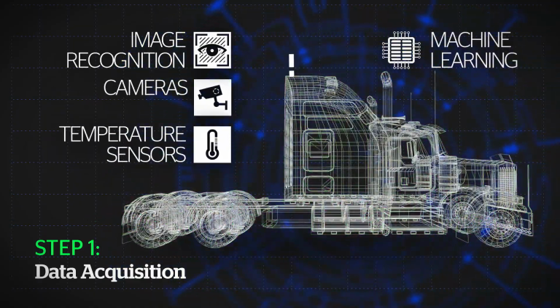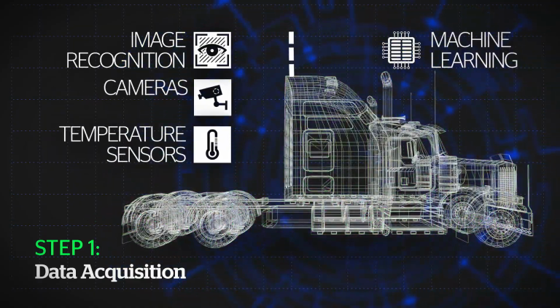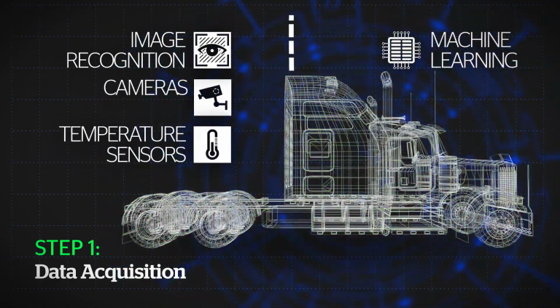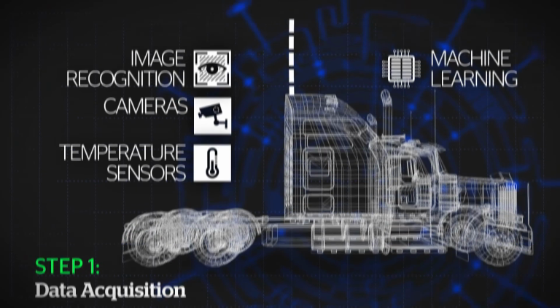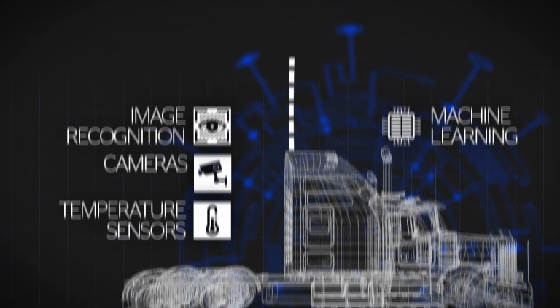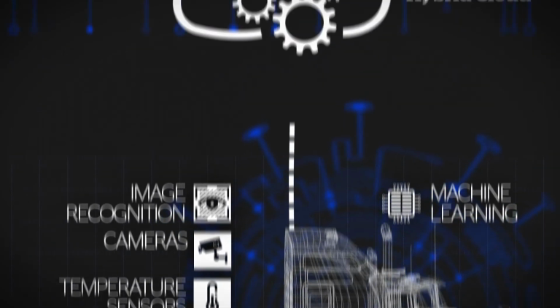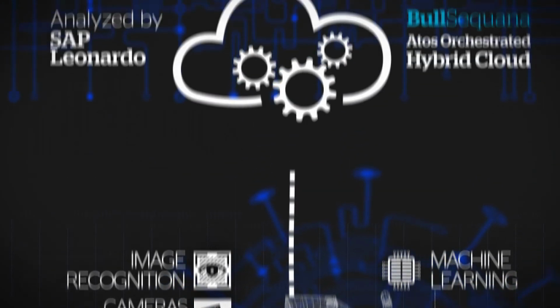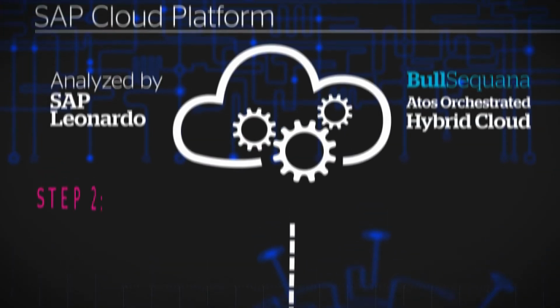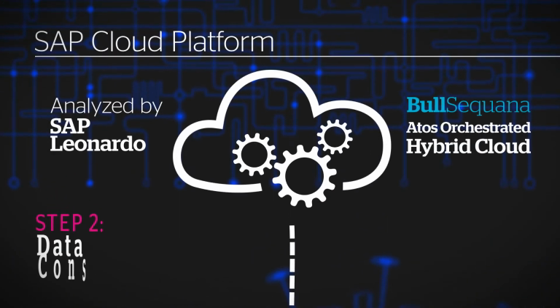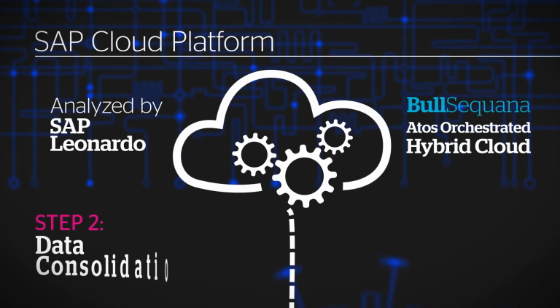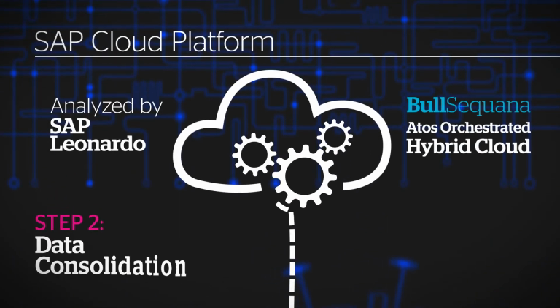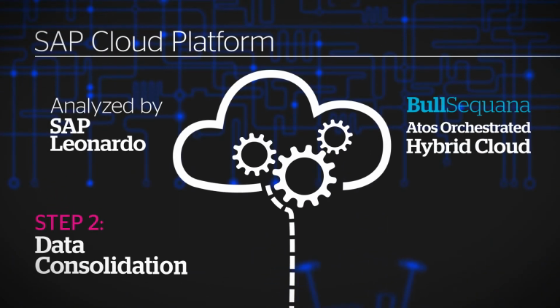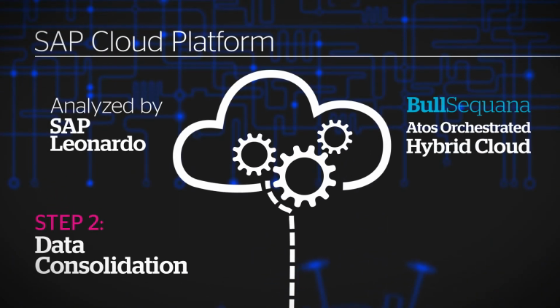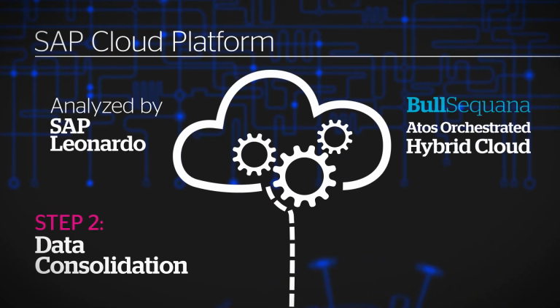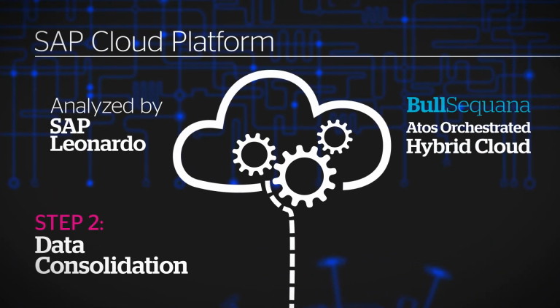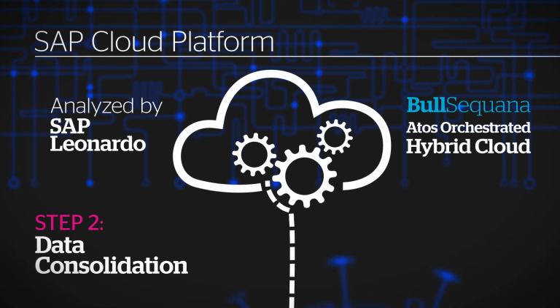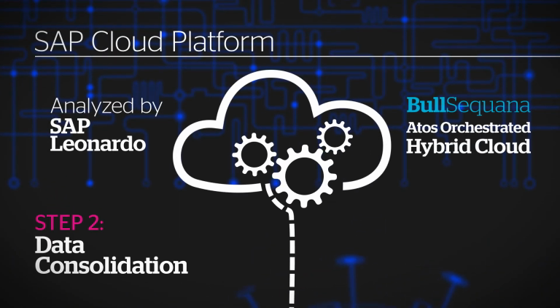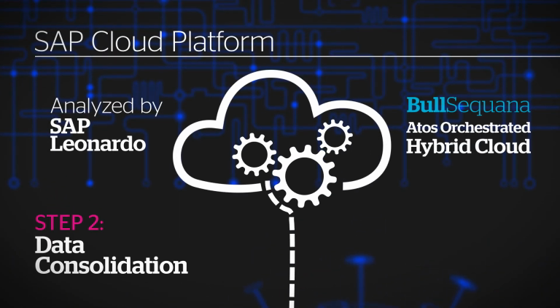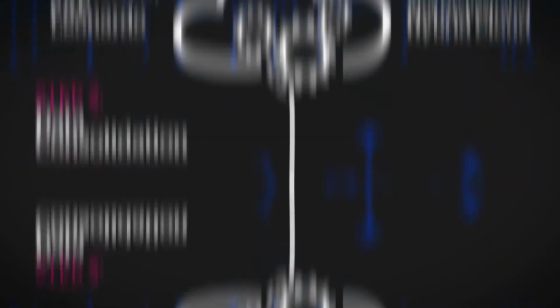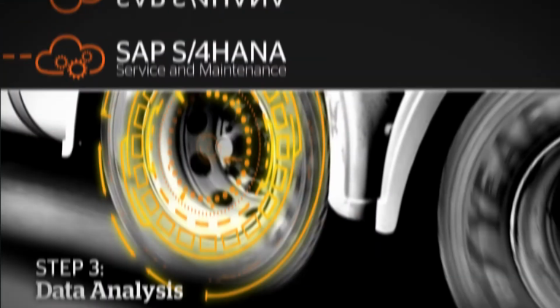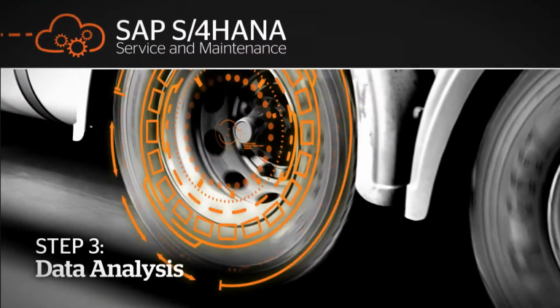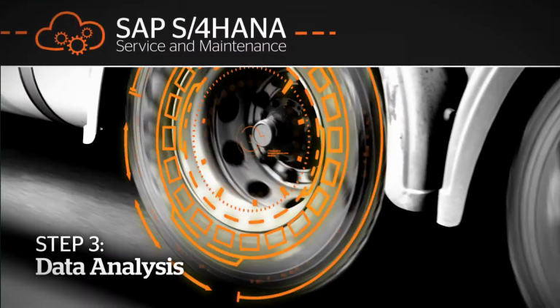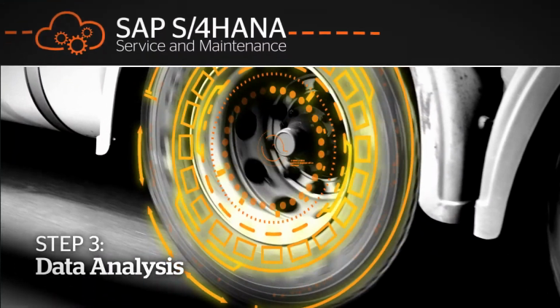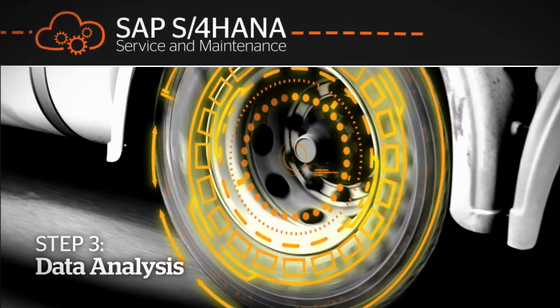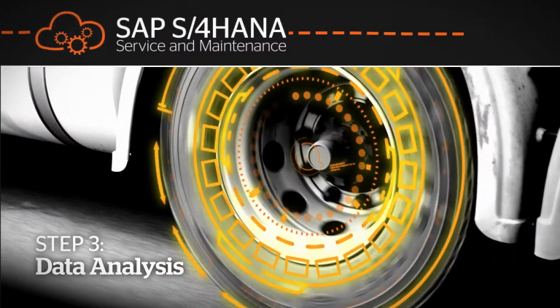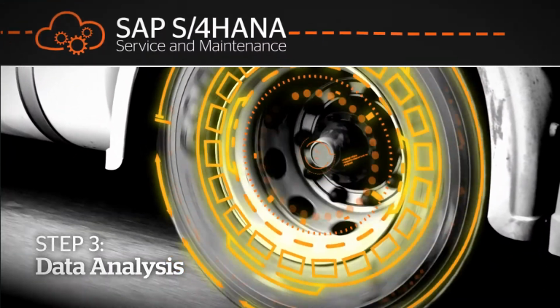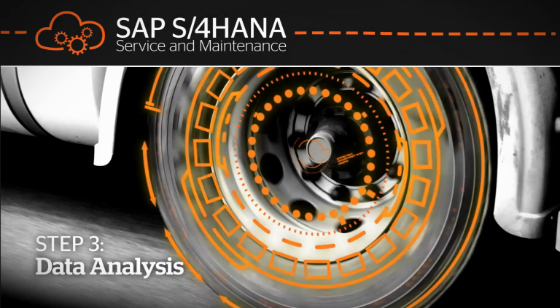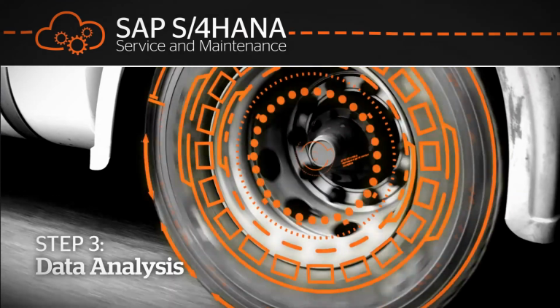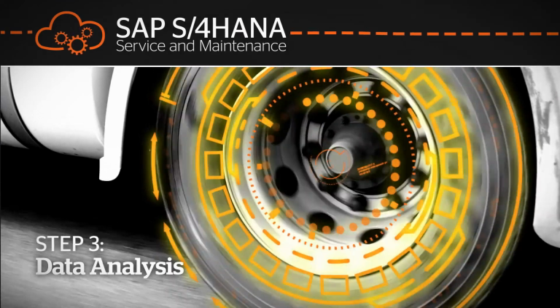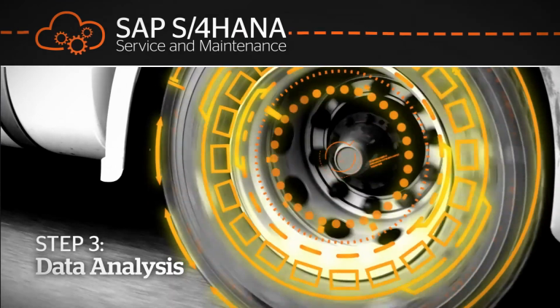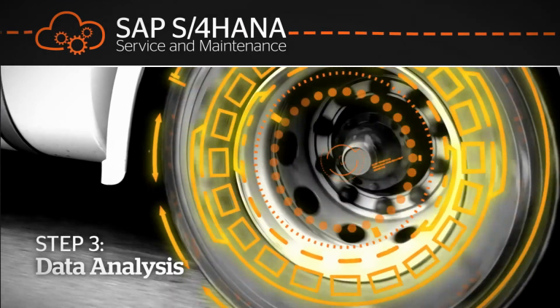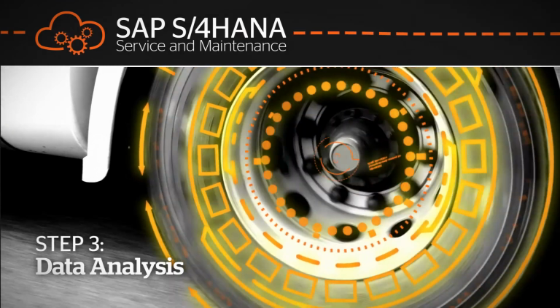Truck data is then analyzed by SAP Leonardo. The dangerous abrasion of a tire triggers an automated alert.